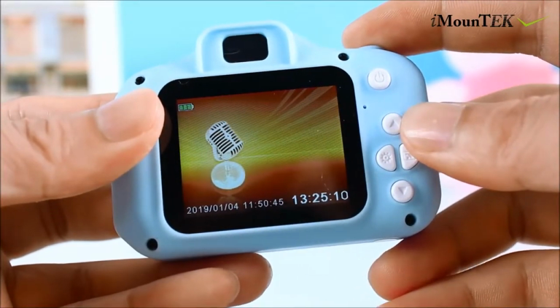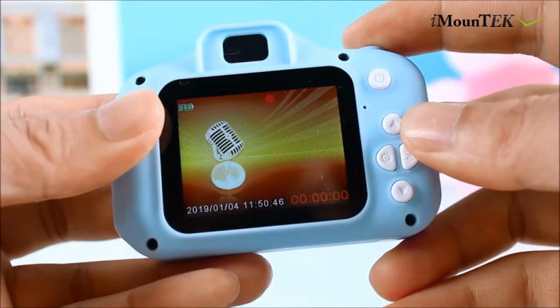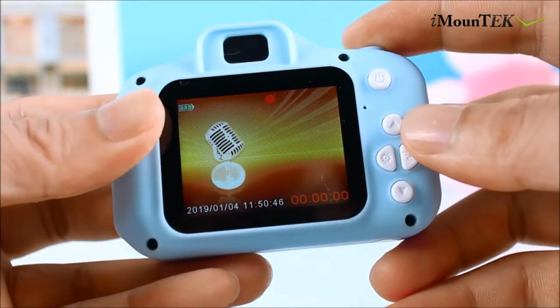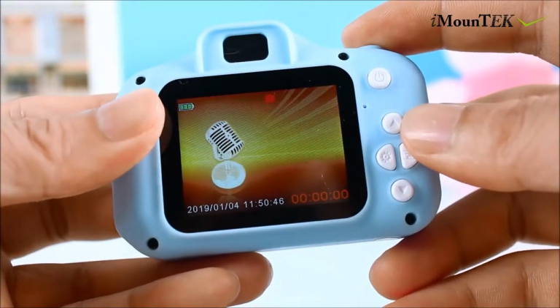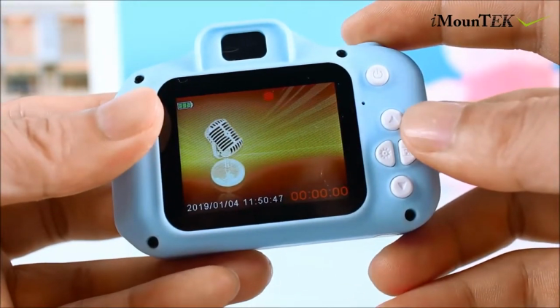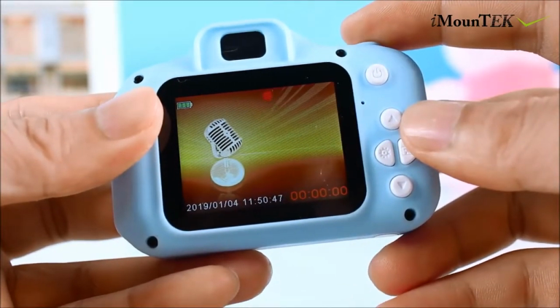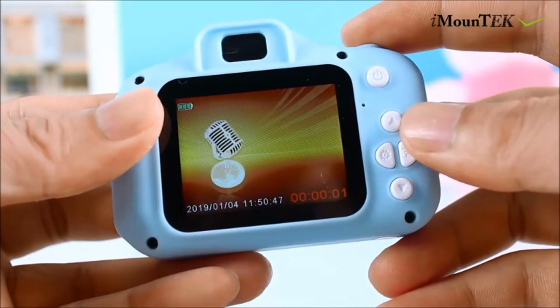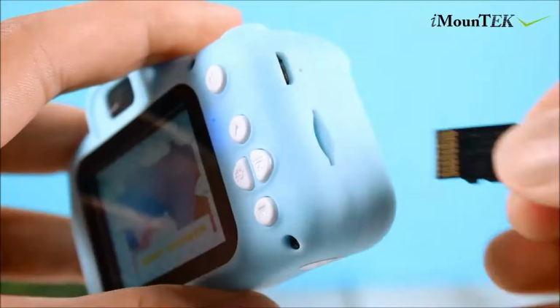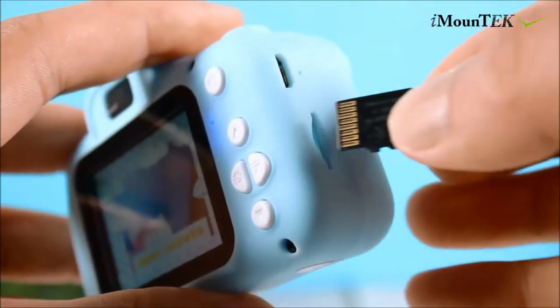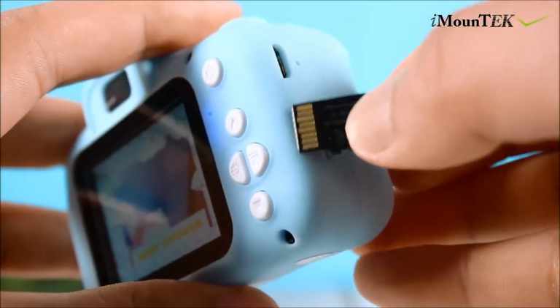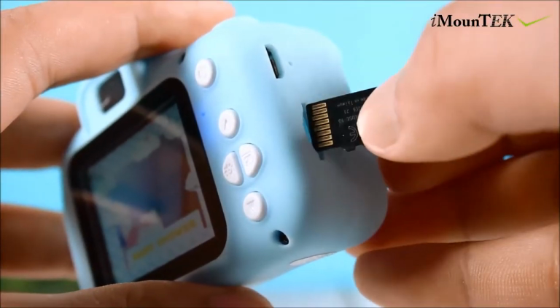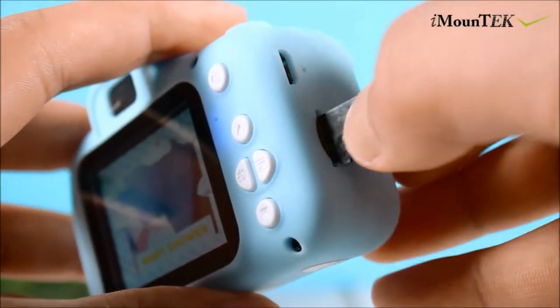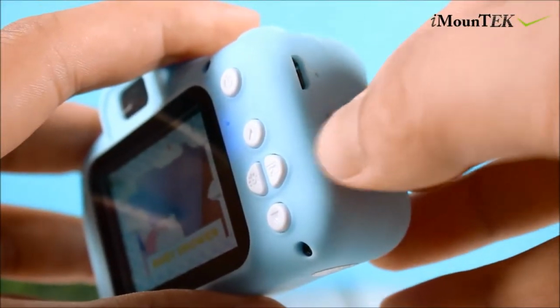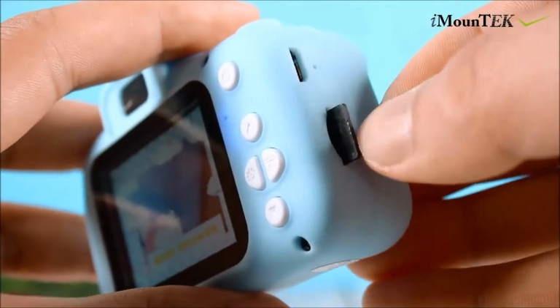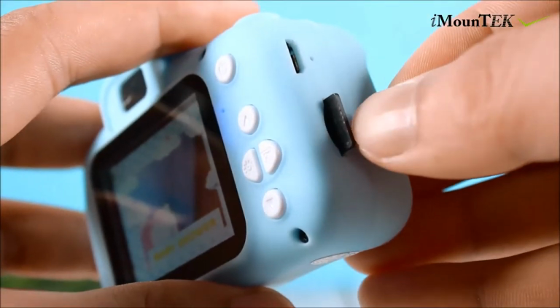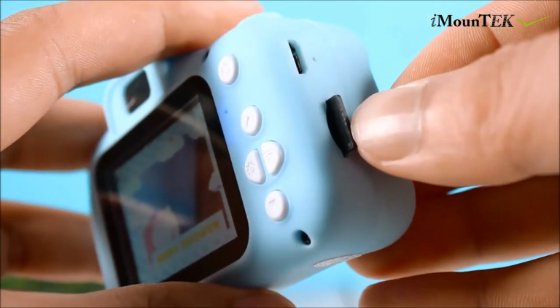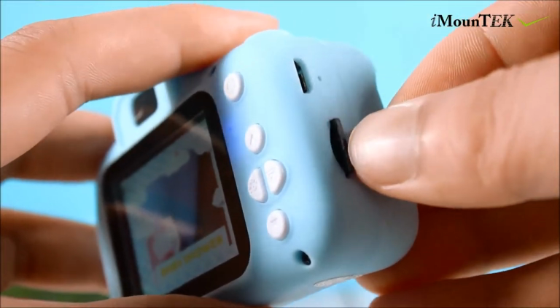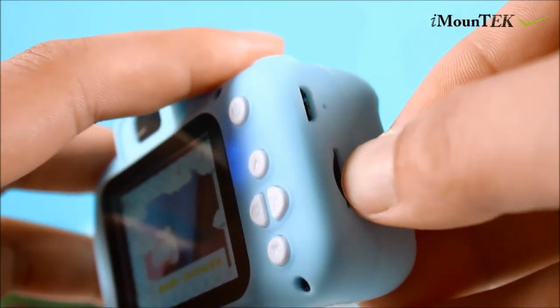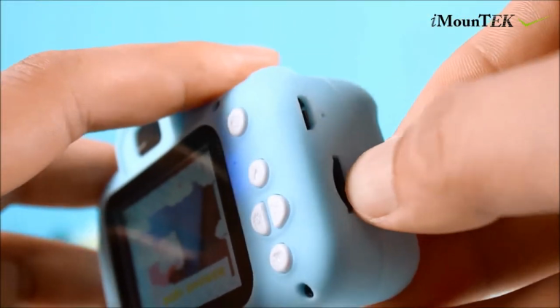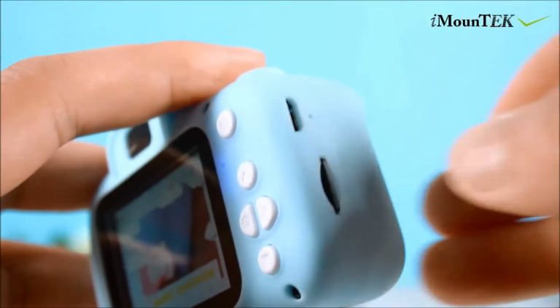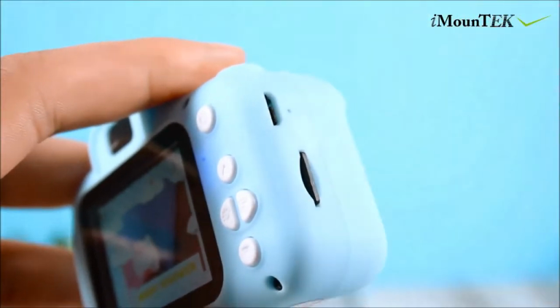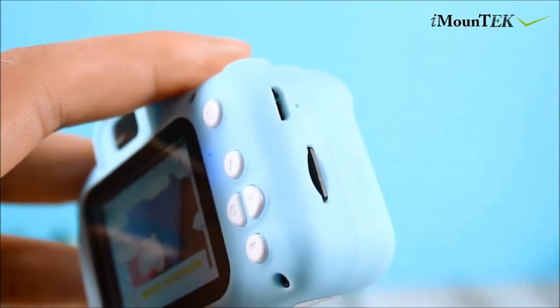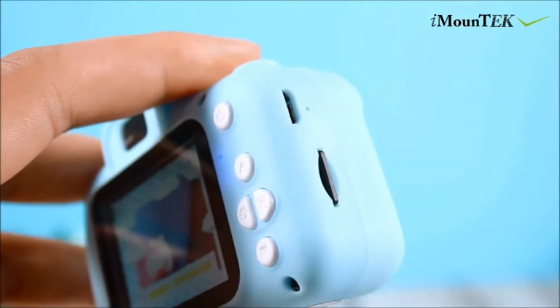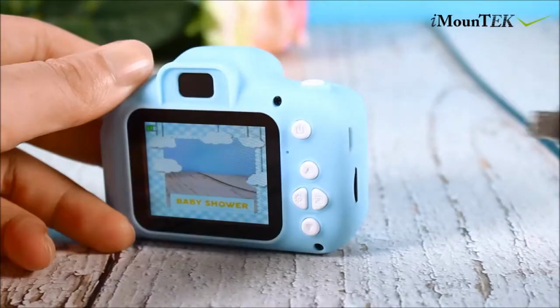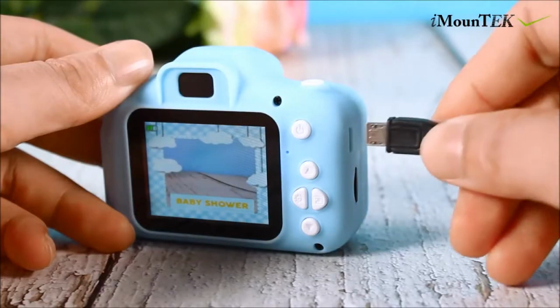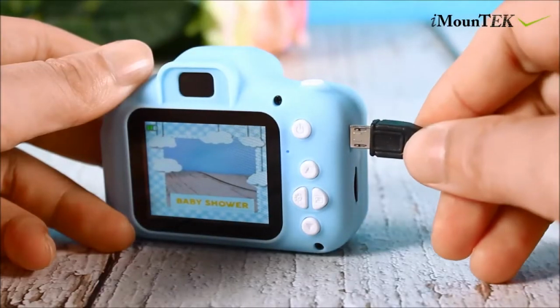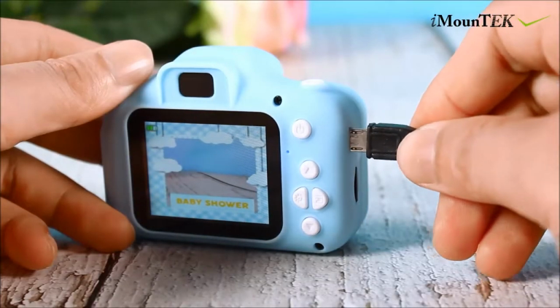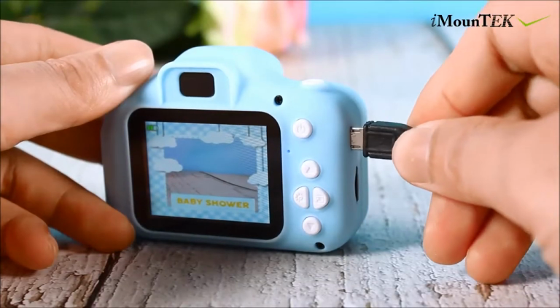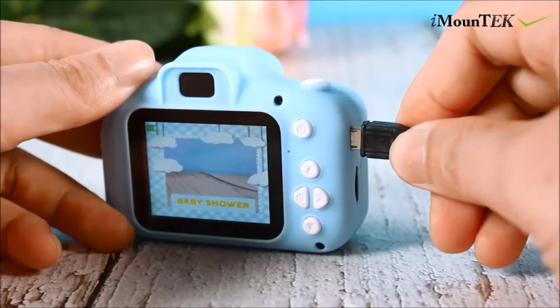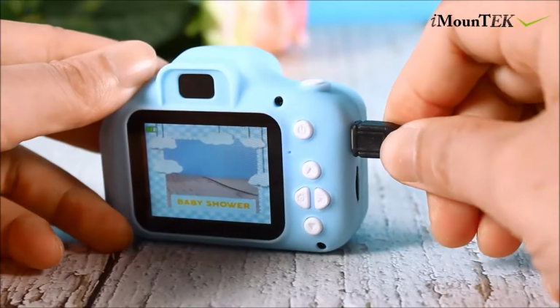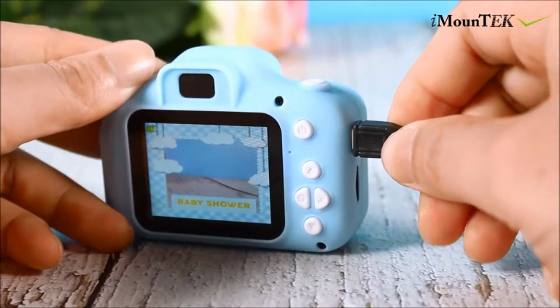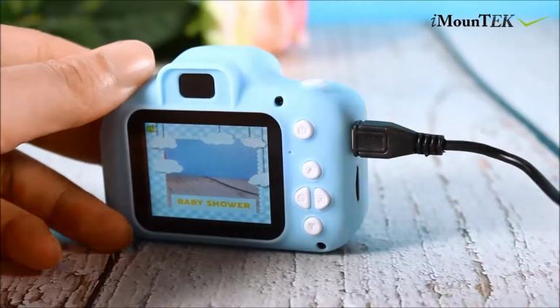A 16 gigabyte memory card is provided and it can support up to a 32 gigabyte memory card, along with micro USB charging.